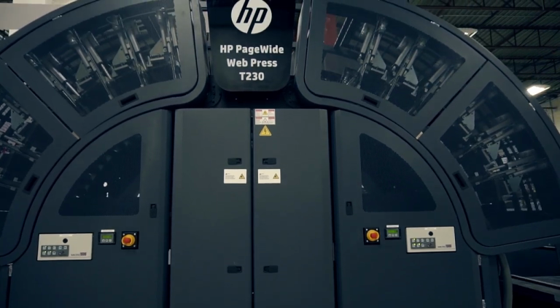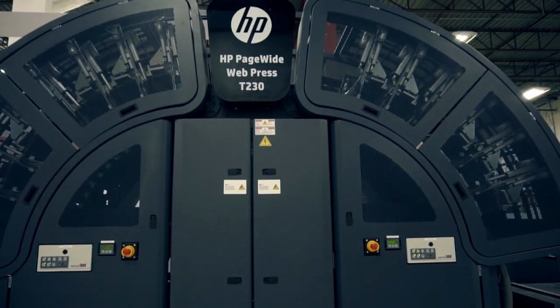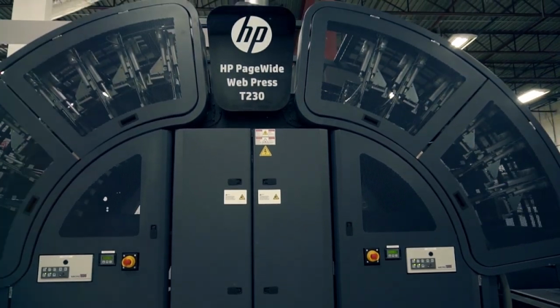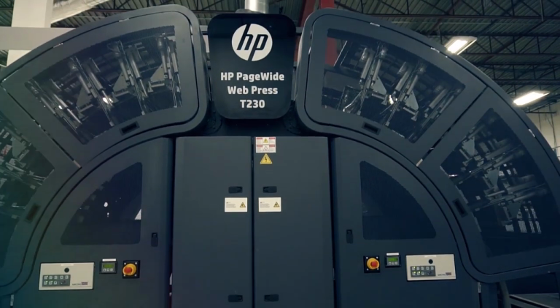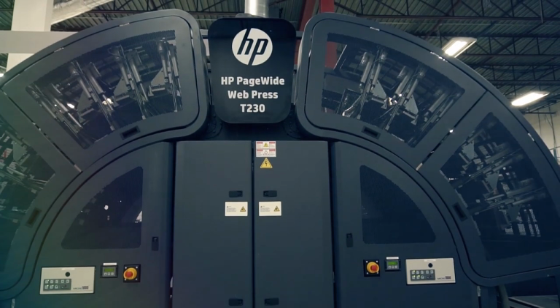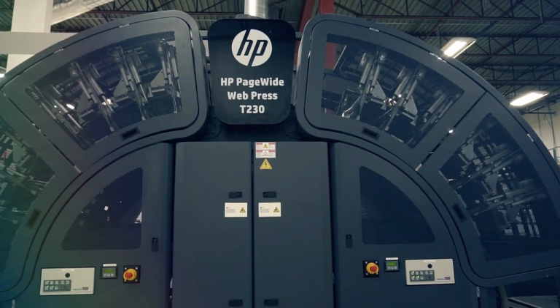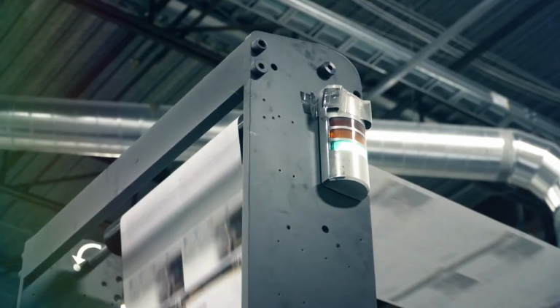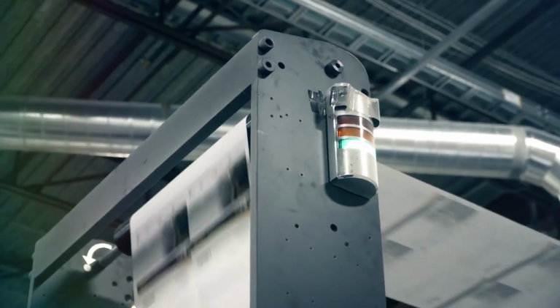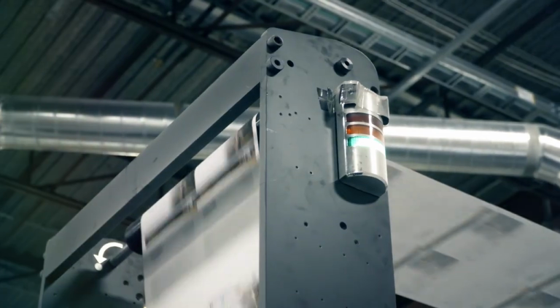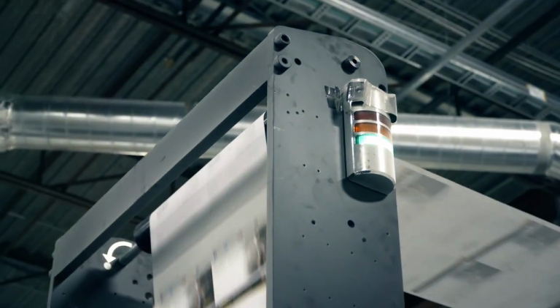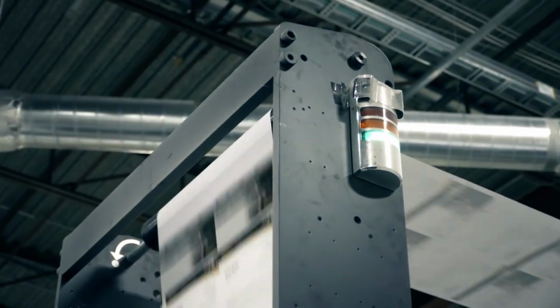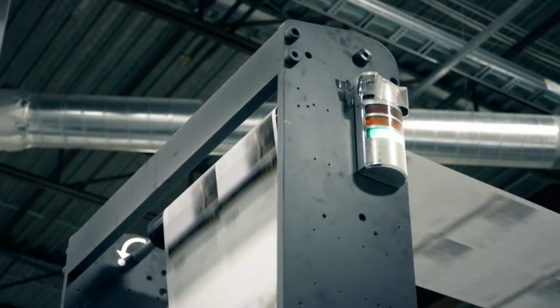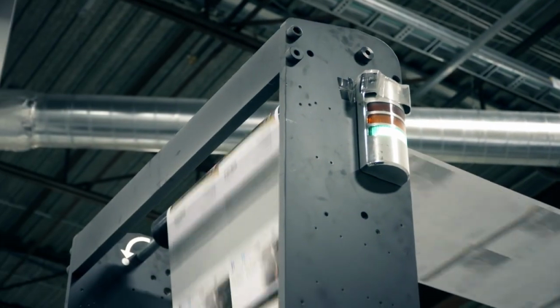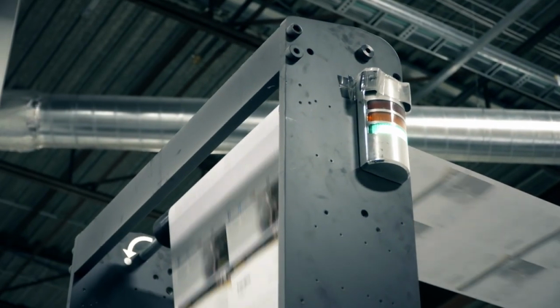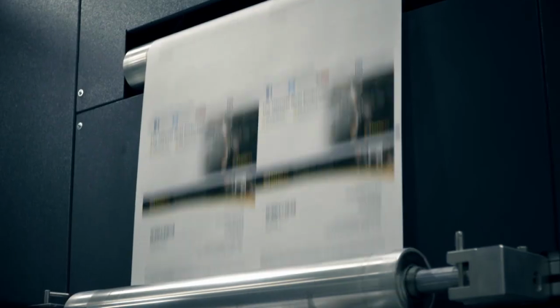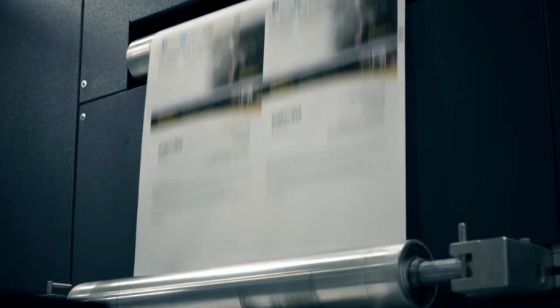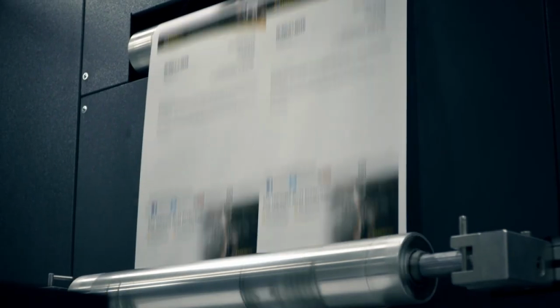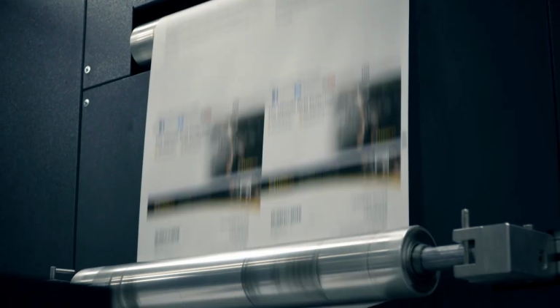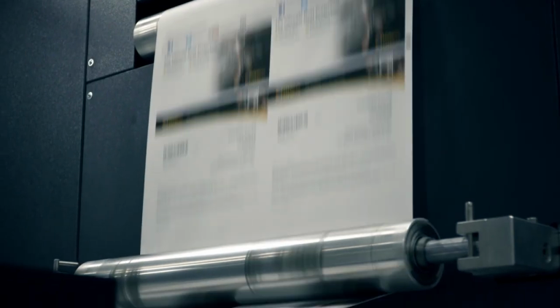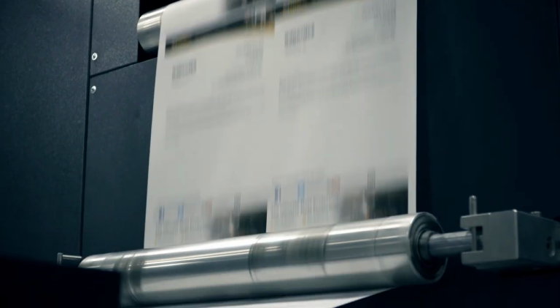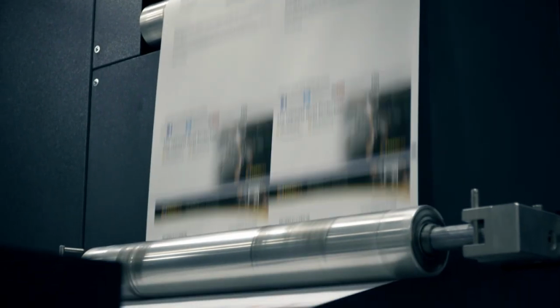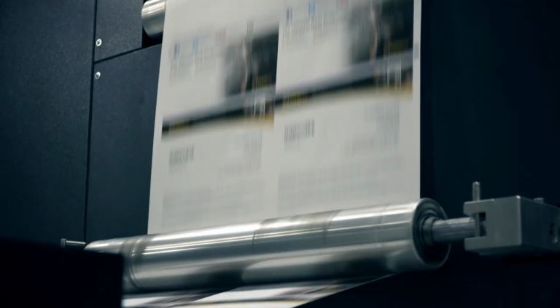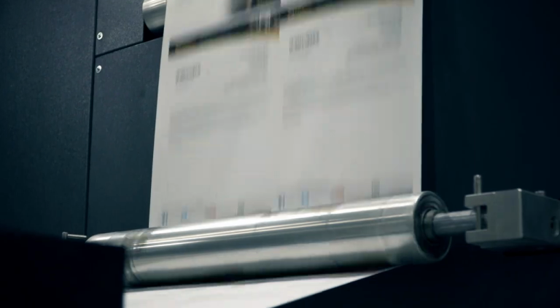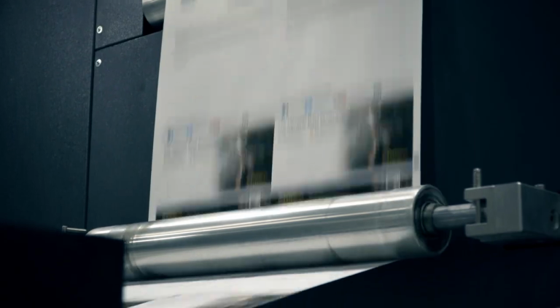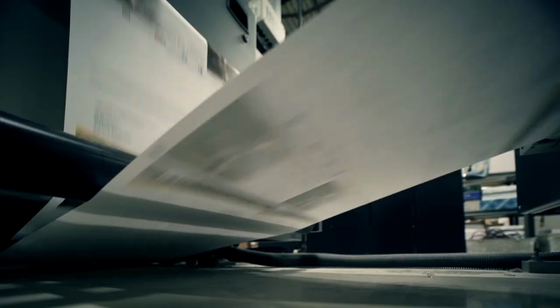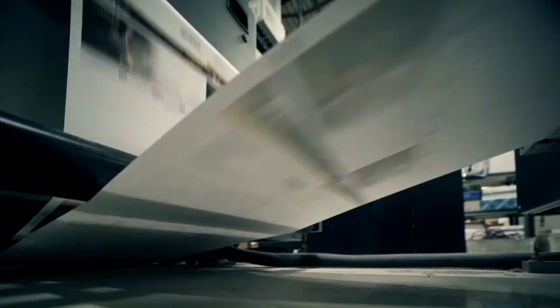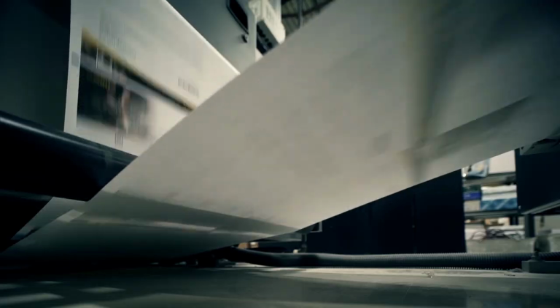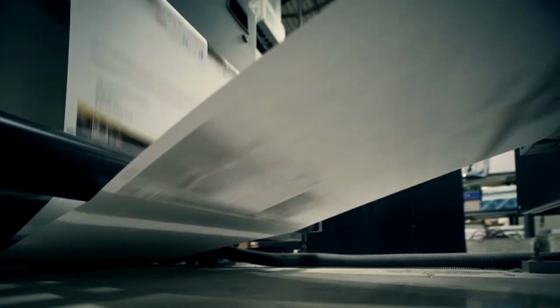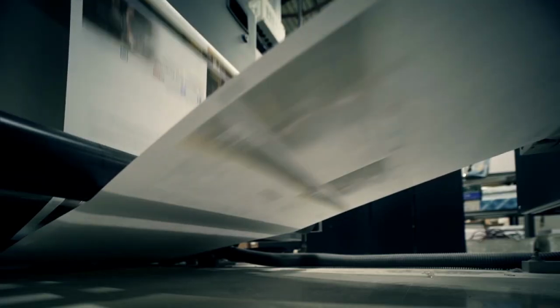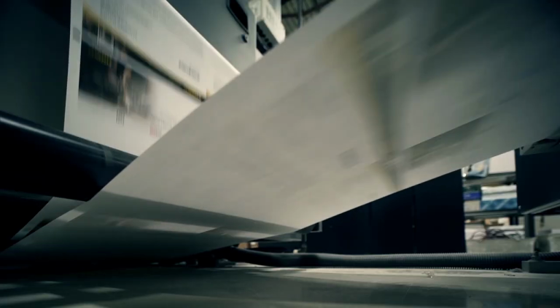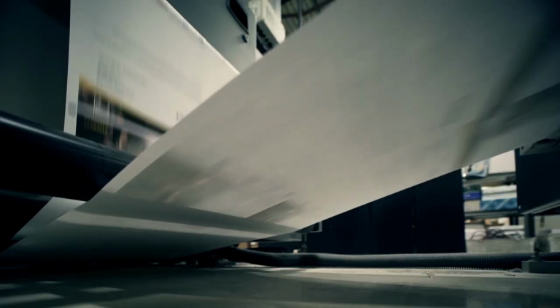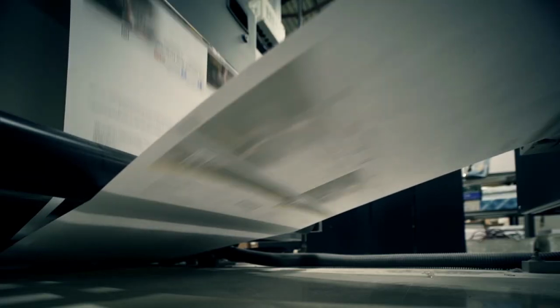In terms of turnaround times, the machine can run pretty close to 50,000 pages in an hour. This puts us in a league above.